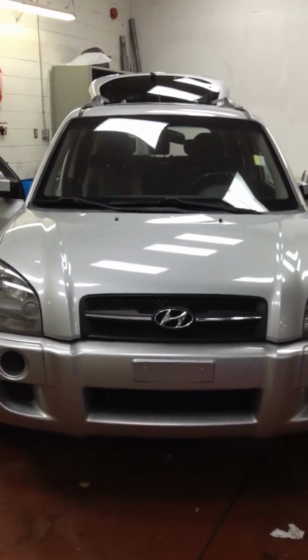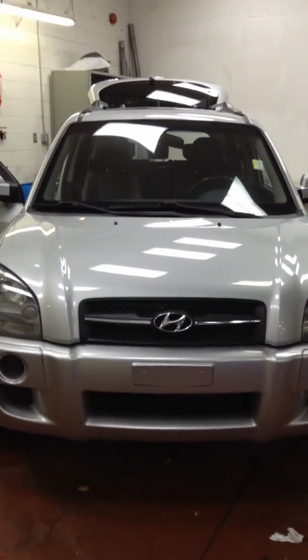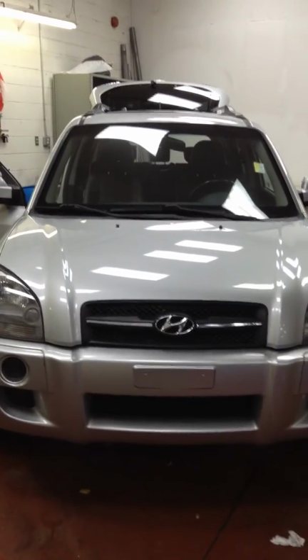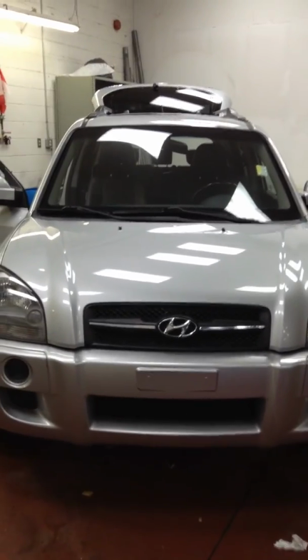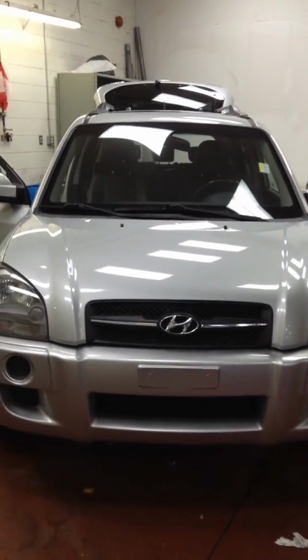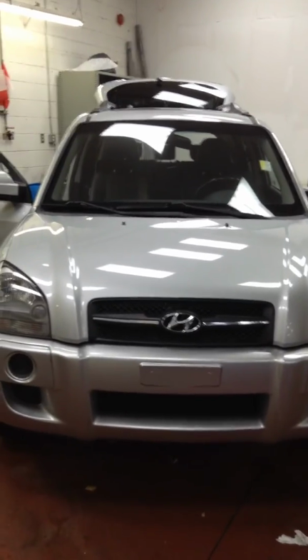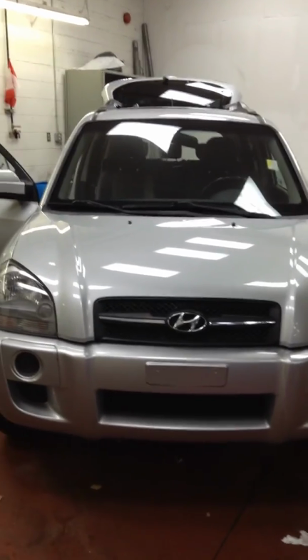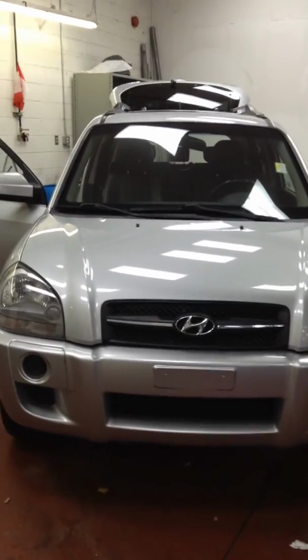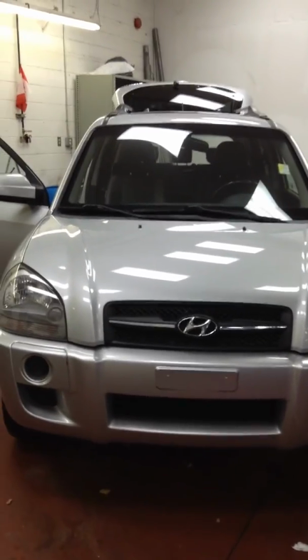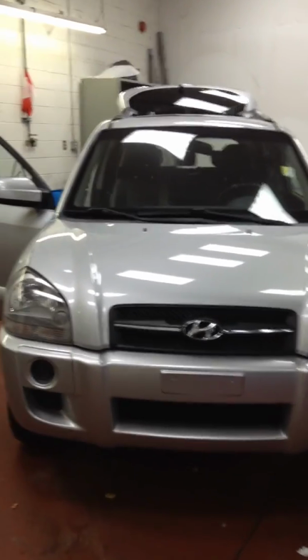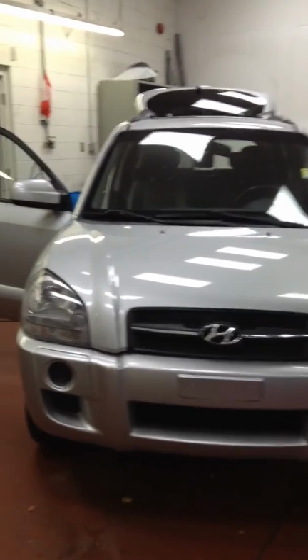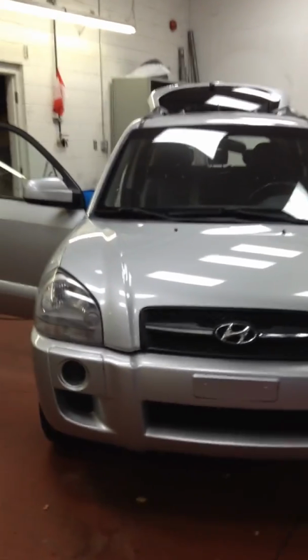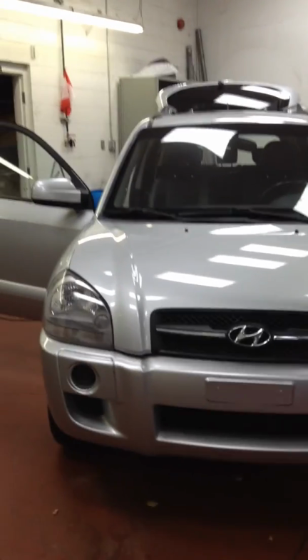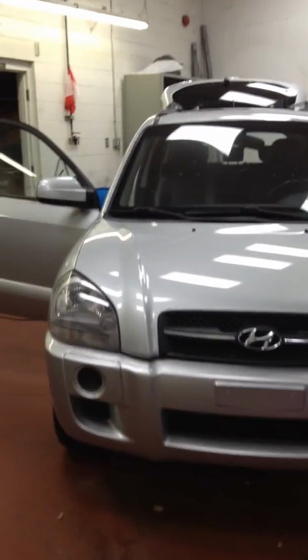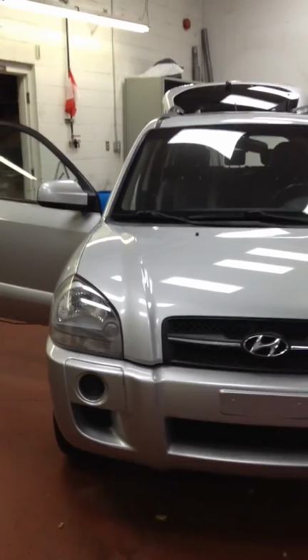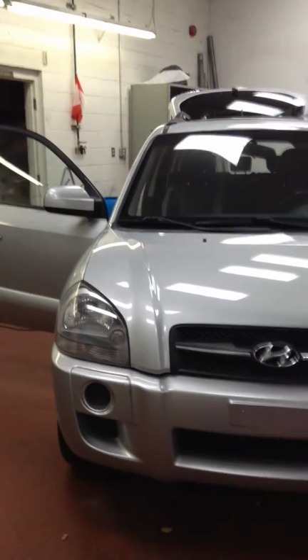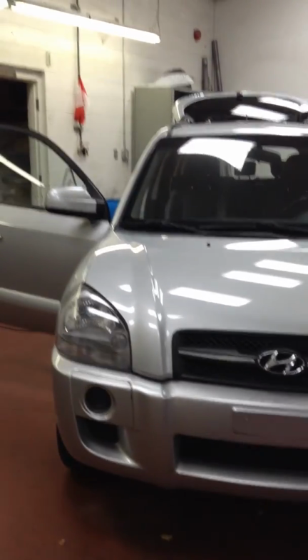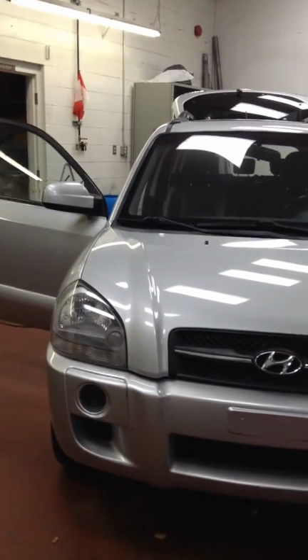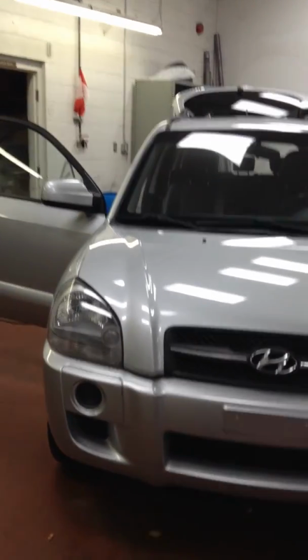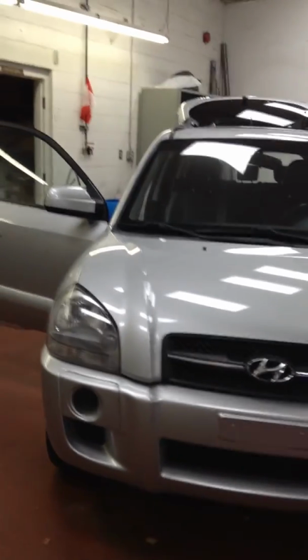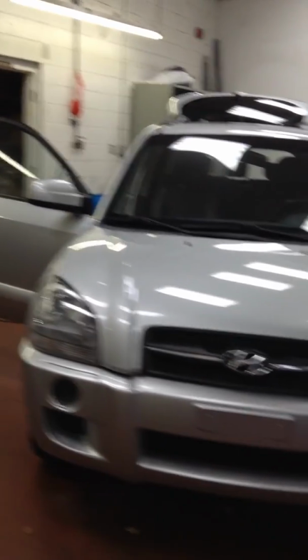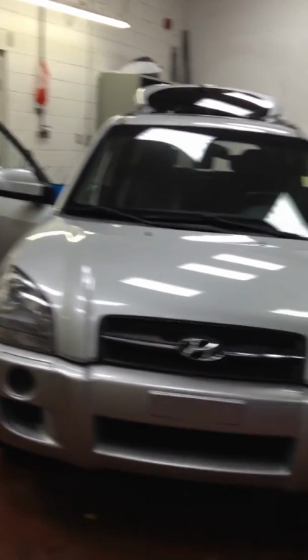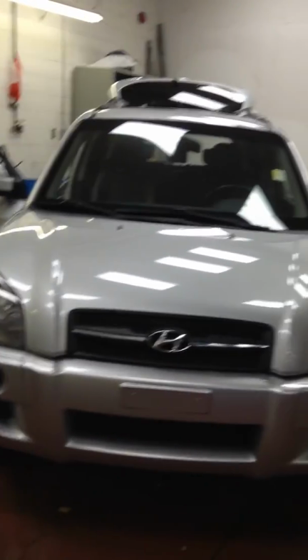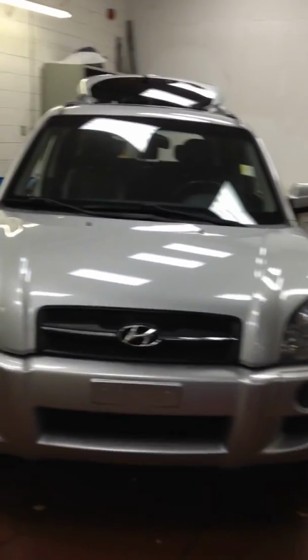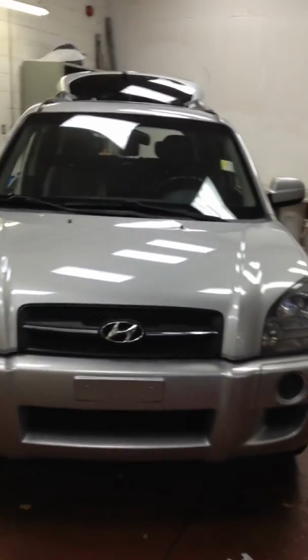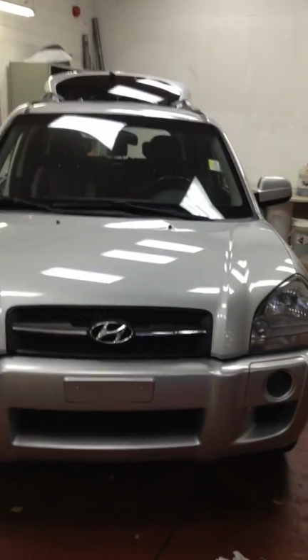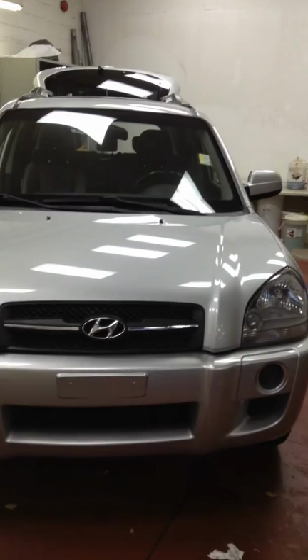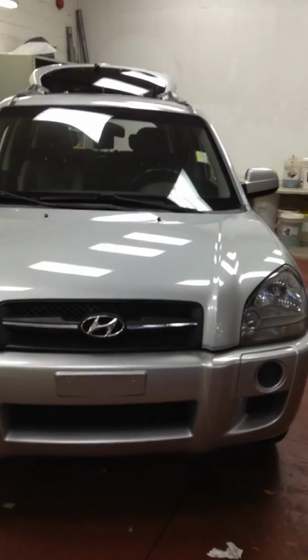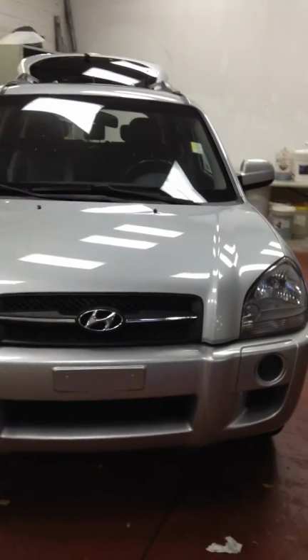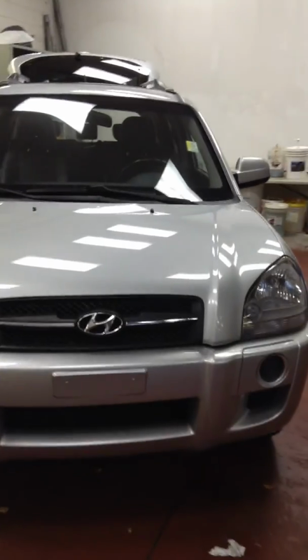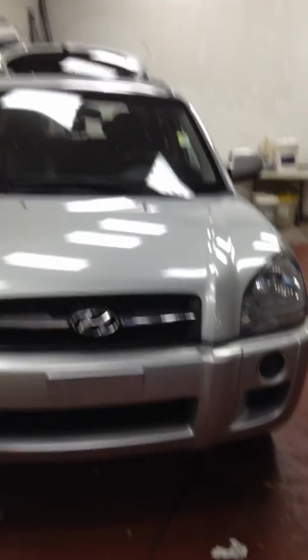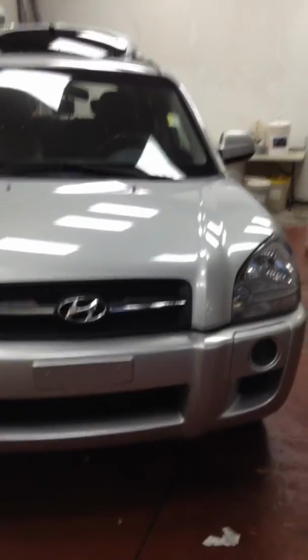Hello, this is Justin from Londonderry Dodge. Today we're going to take a look at a 2008 Hyundai Tucson.